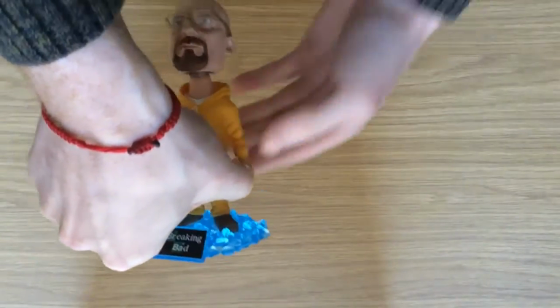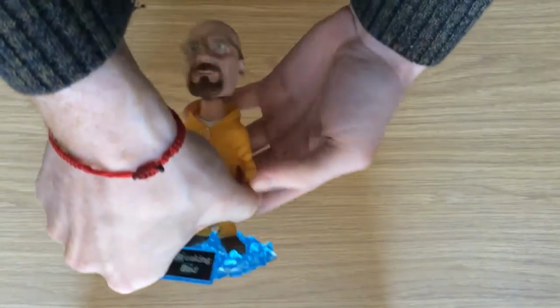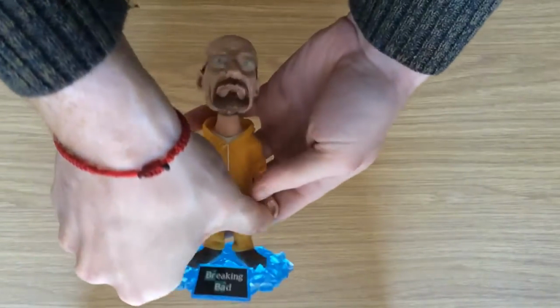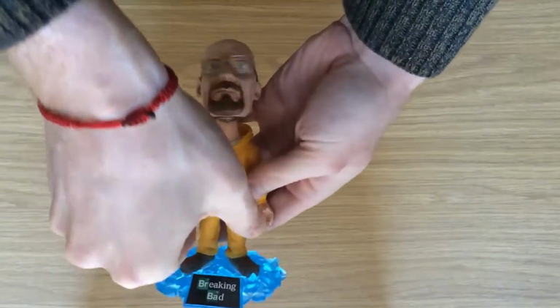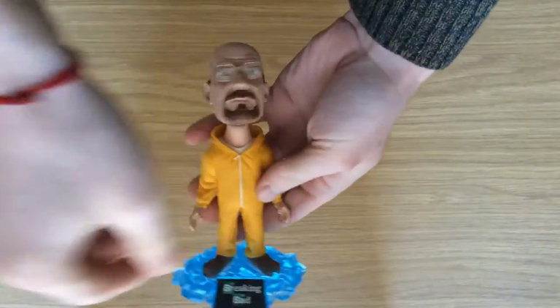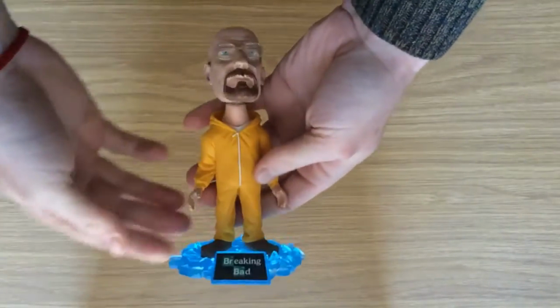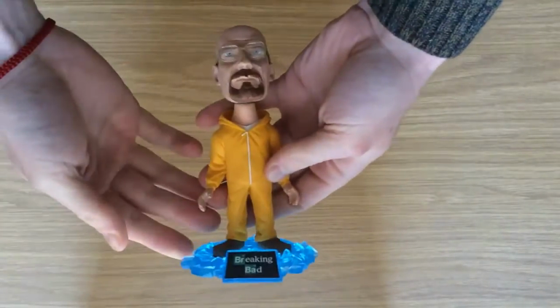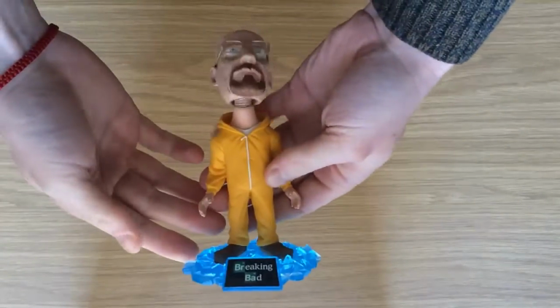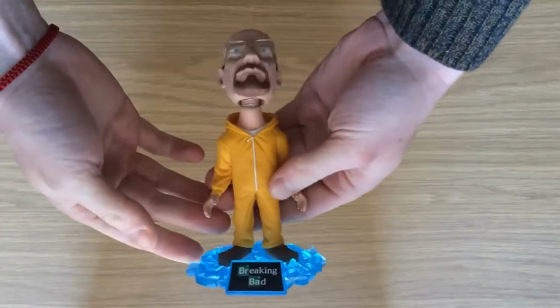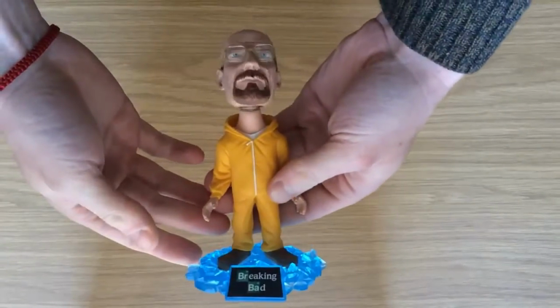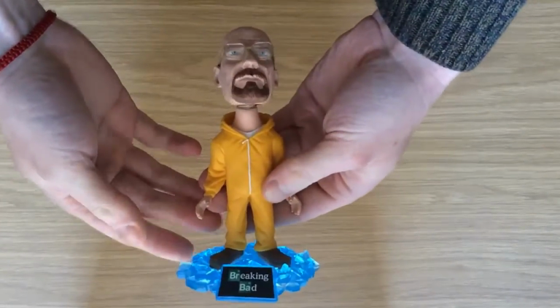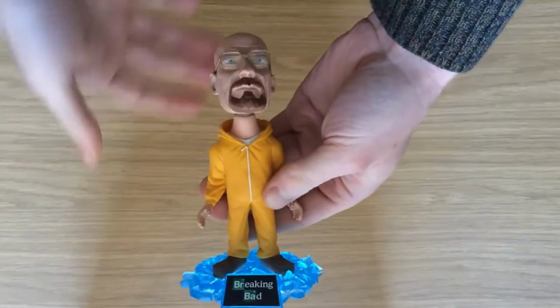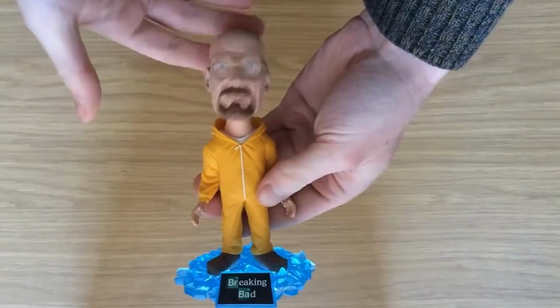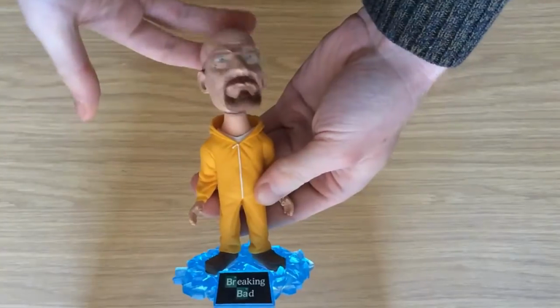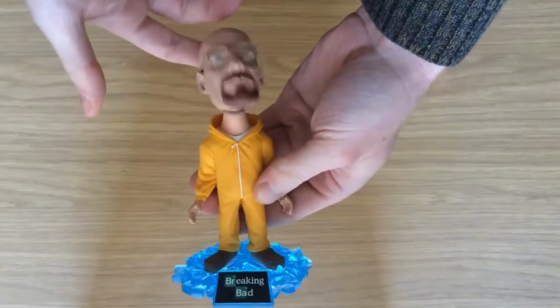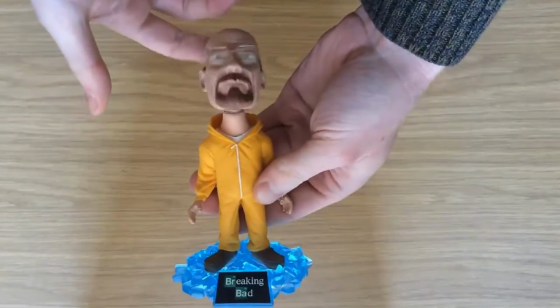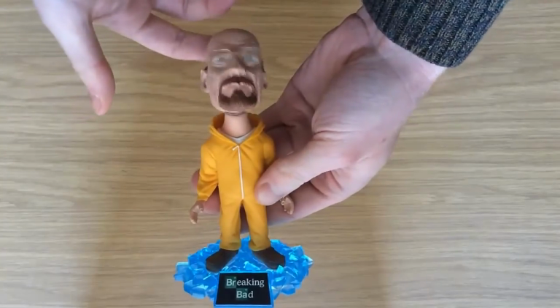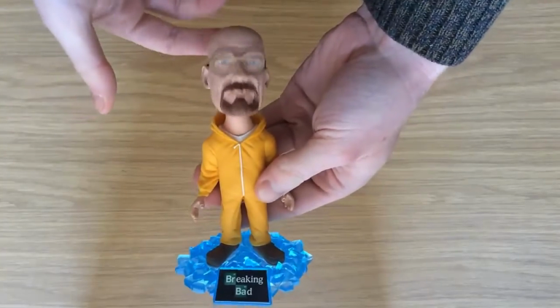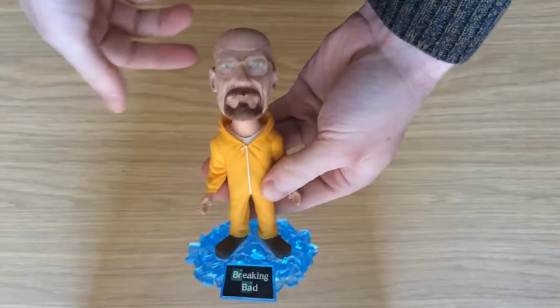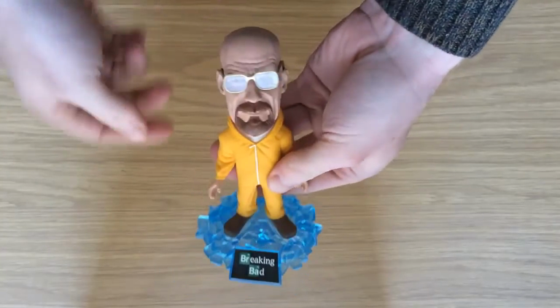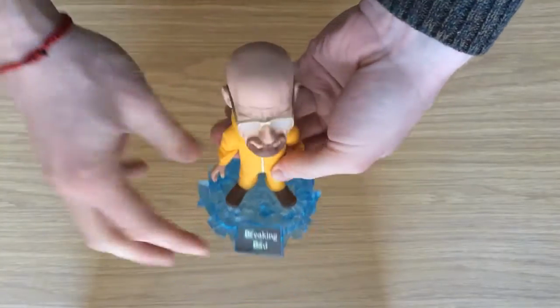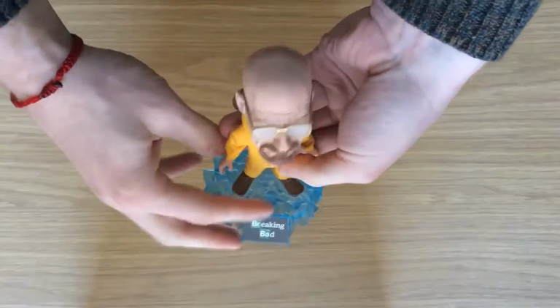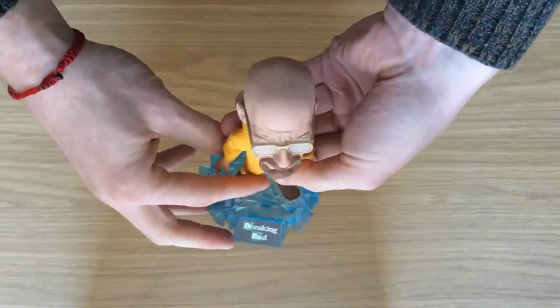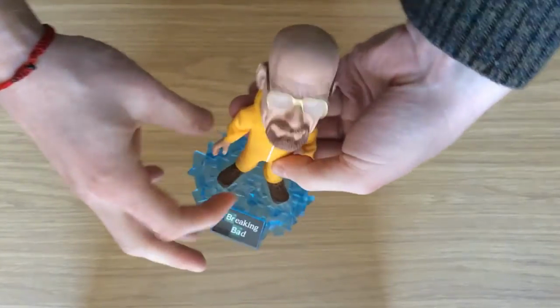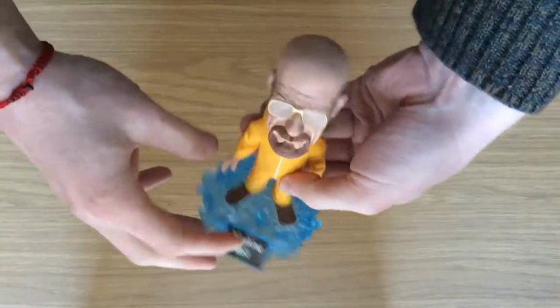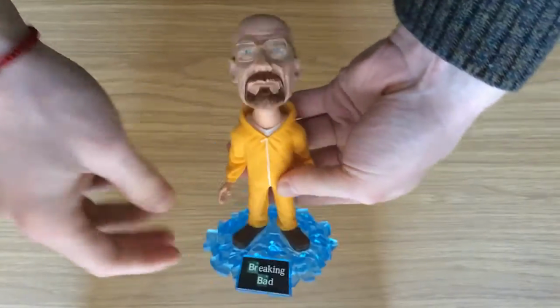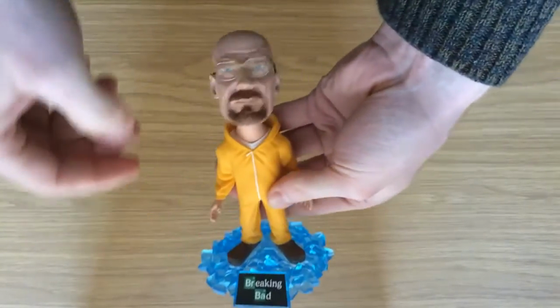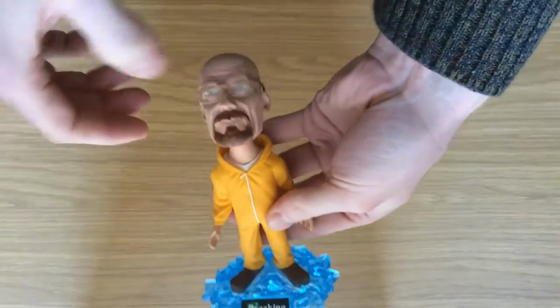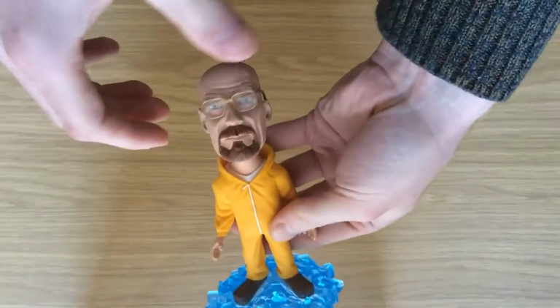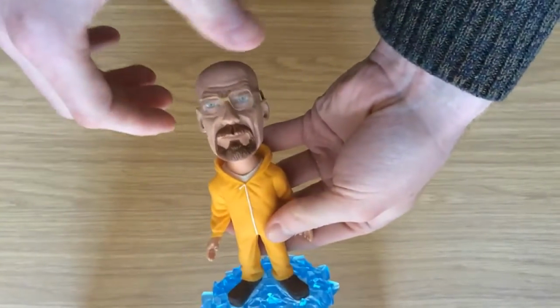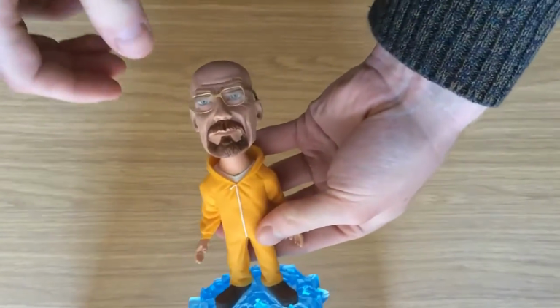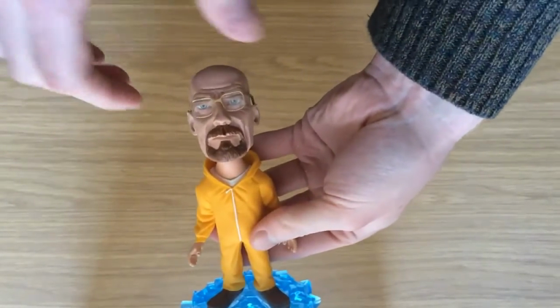Right from the outset, this really doesn't look like a cheap toy. It's well suited to both collectors as well as those who are fans of Breaking Bad.